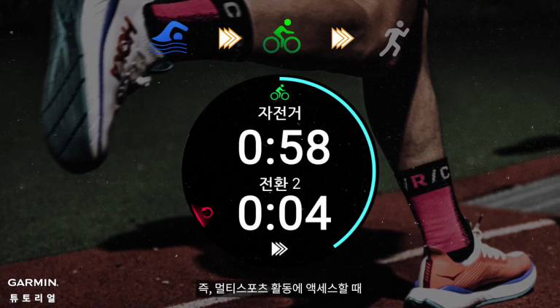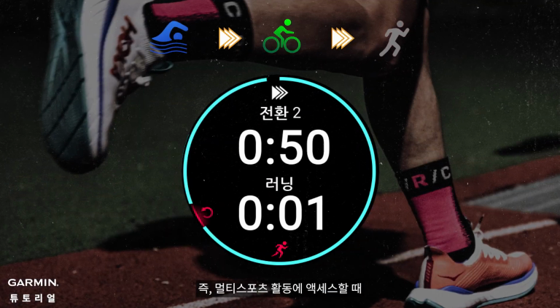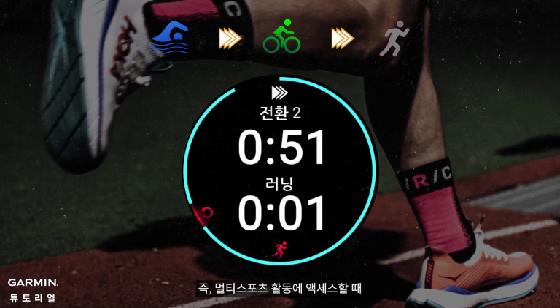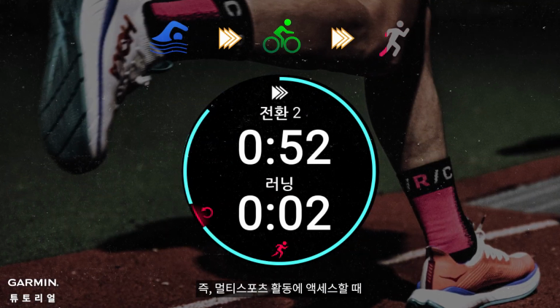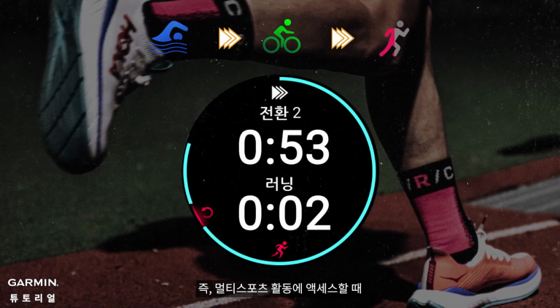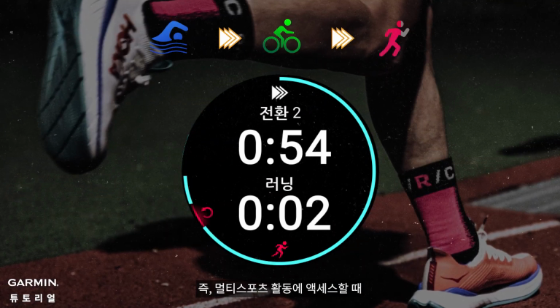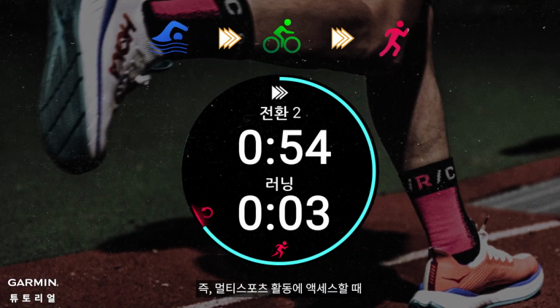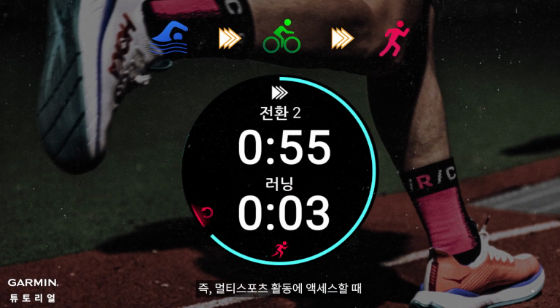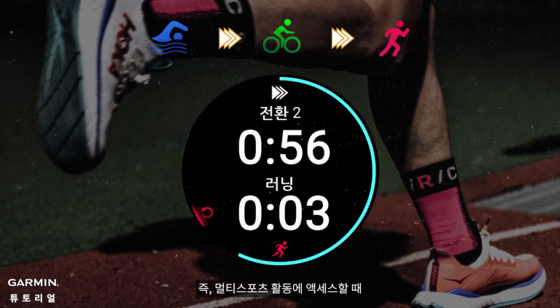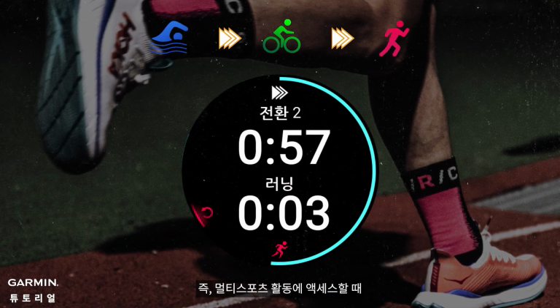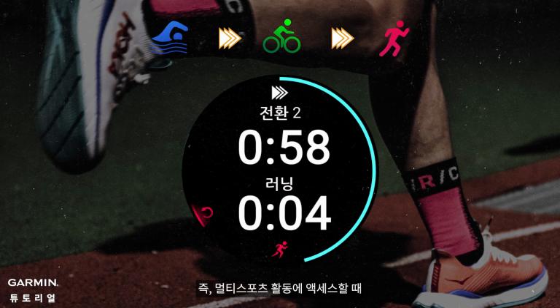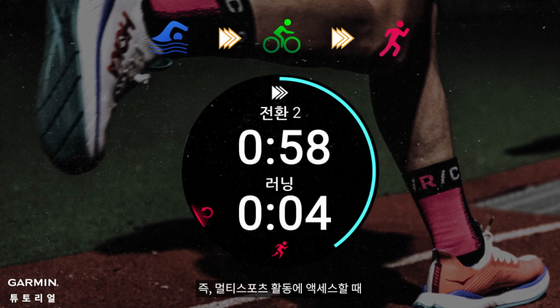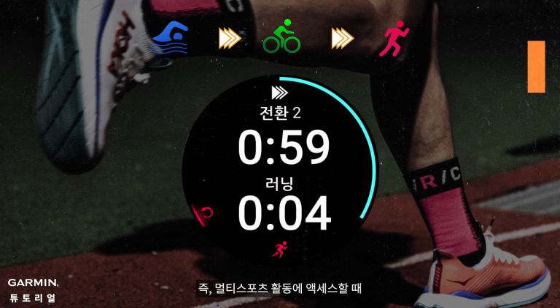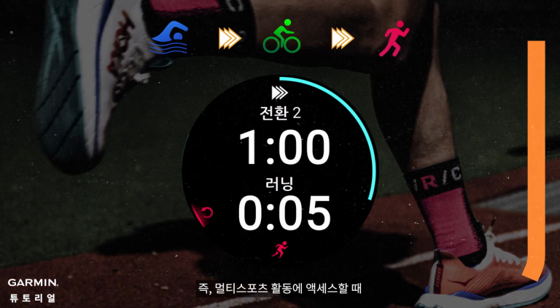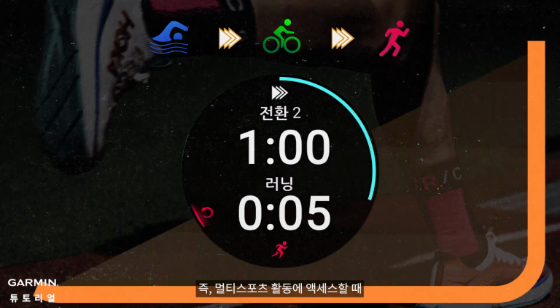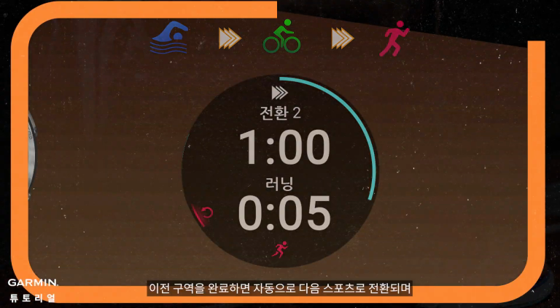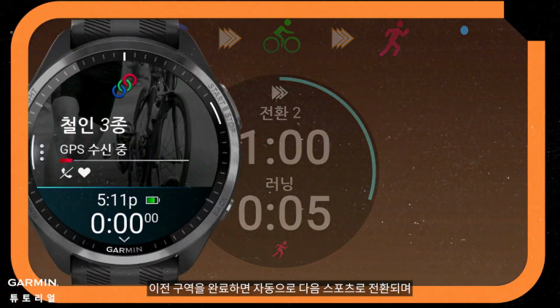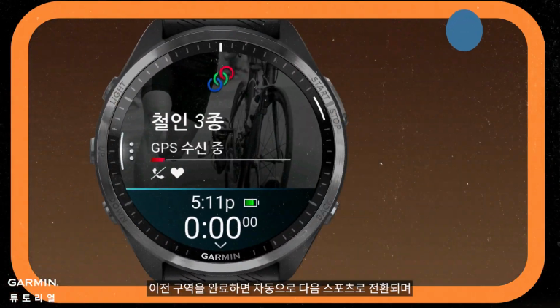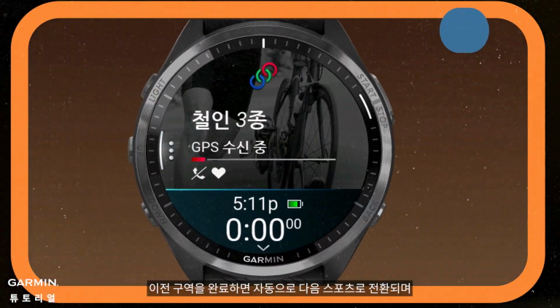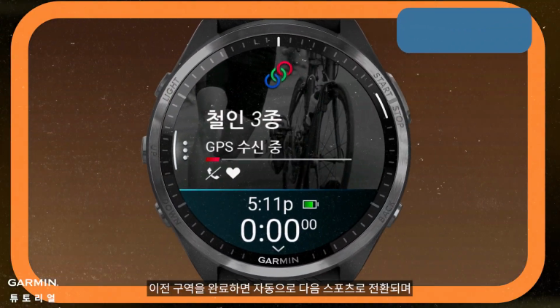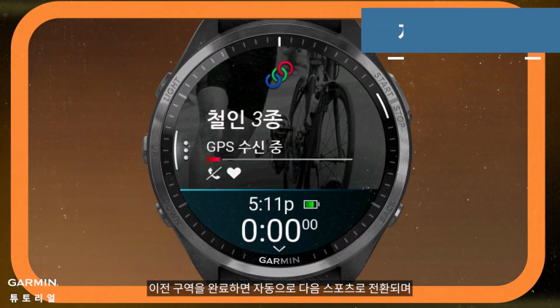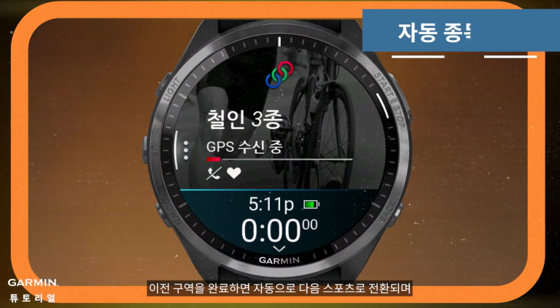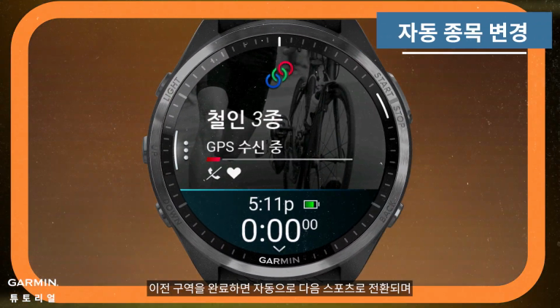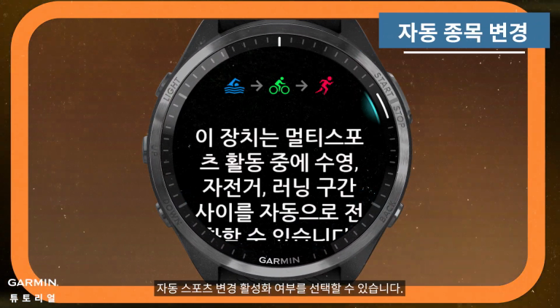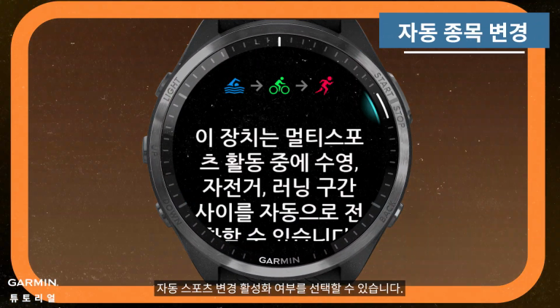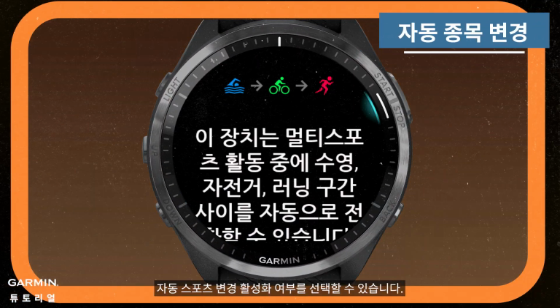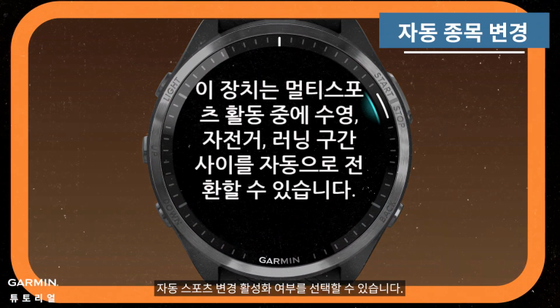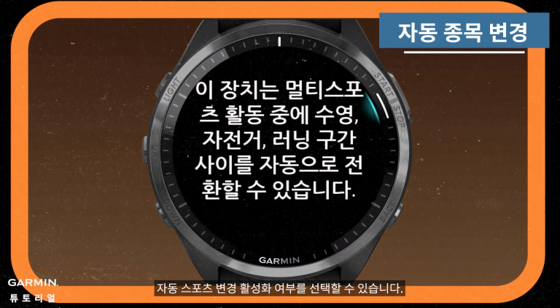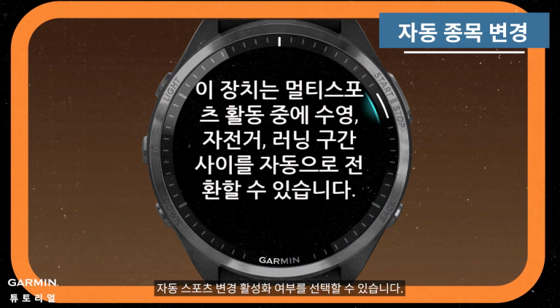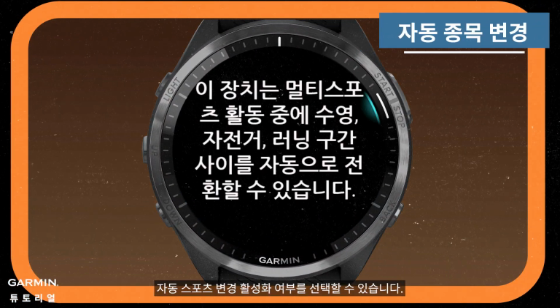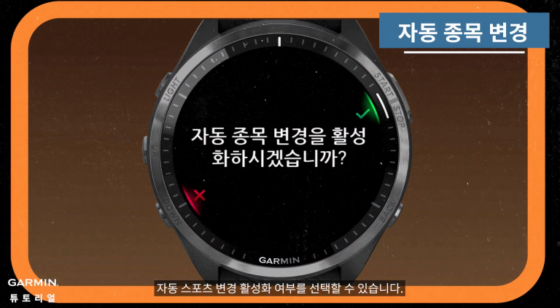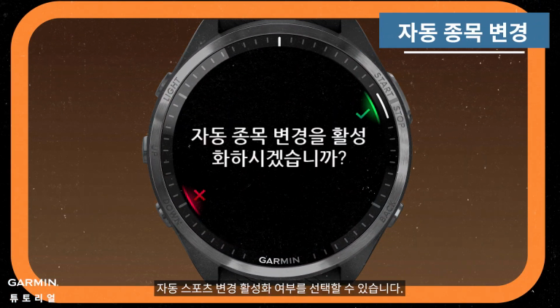That means it will automatically switch to the next sport when you finish the previous zone. When you access a multi-sport activity, you can choose whether to enable auto-sport change.